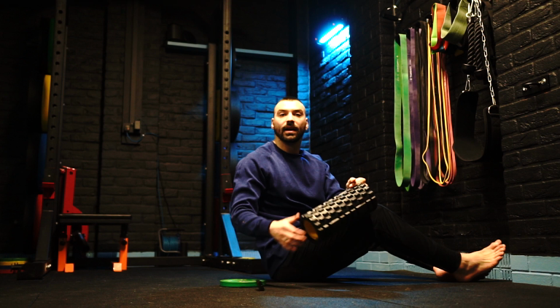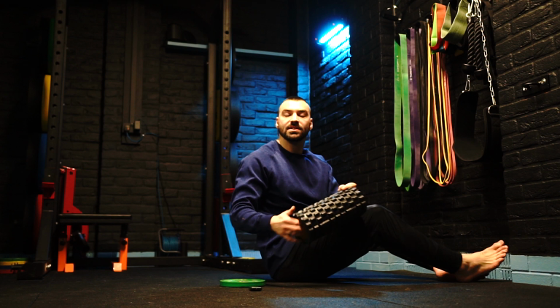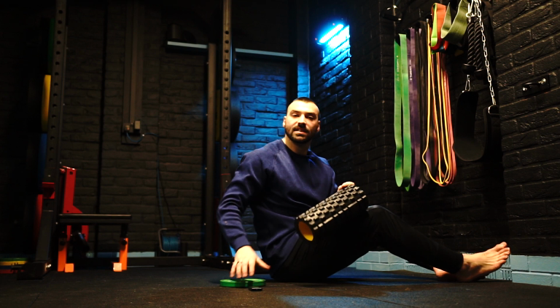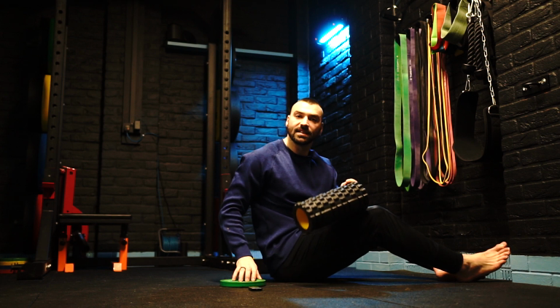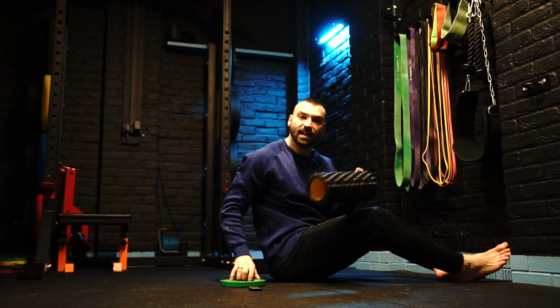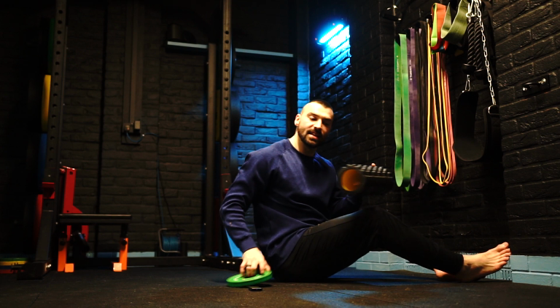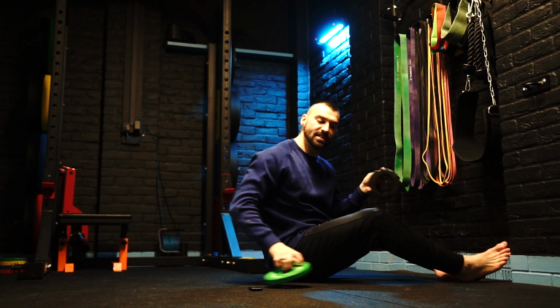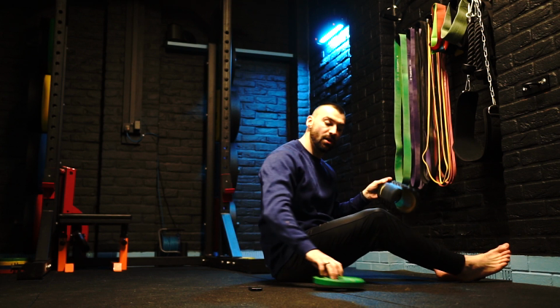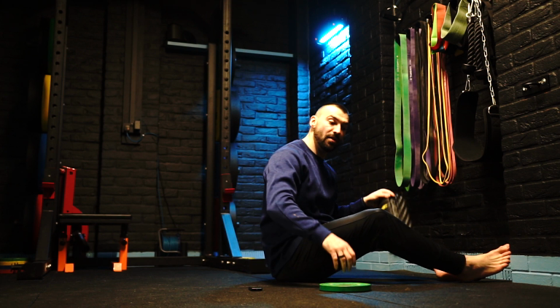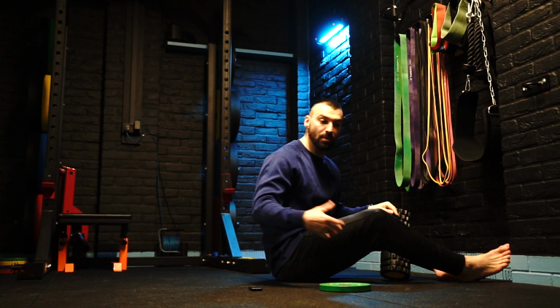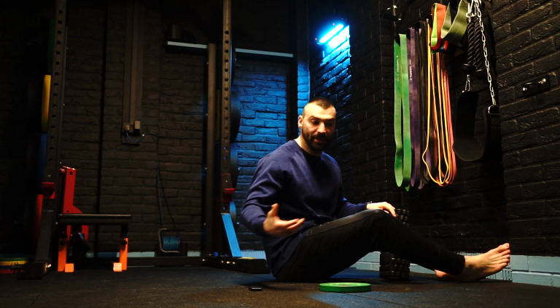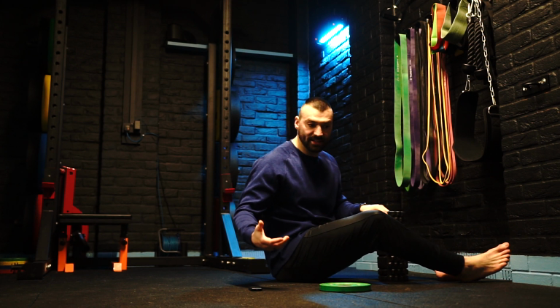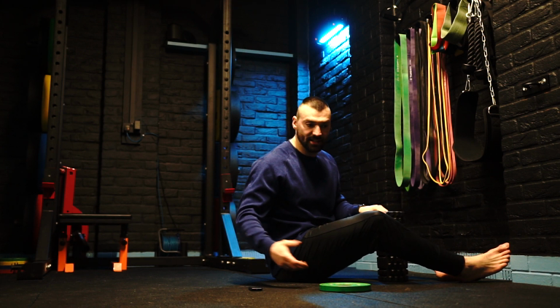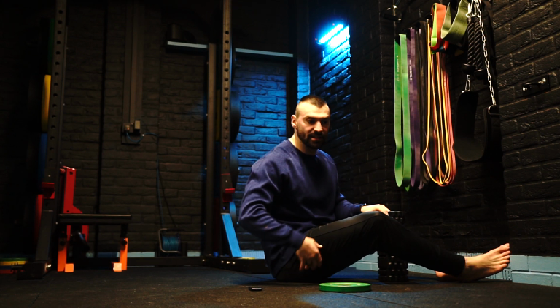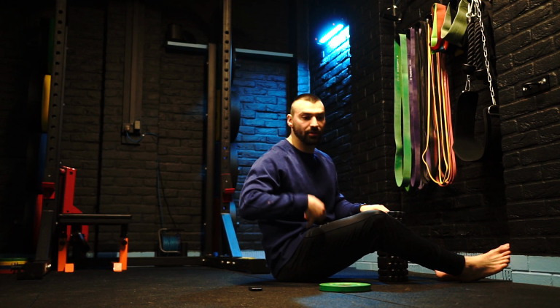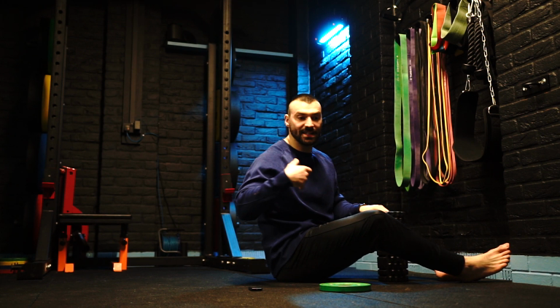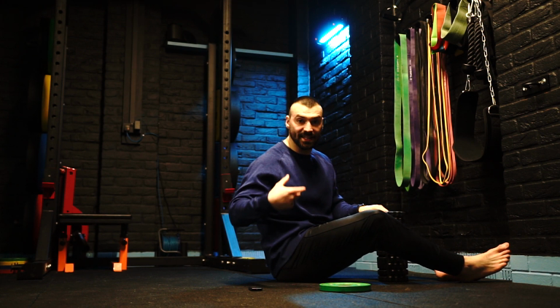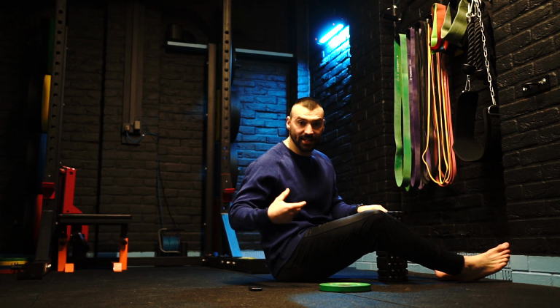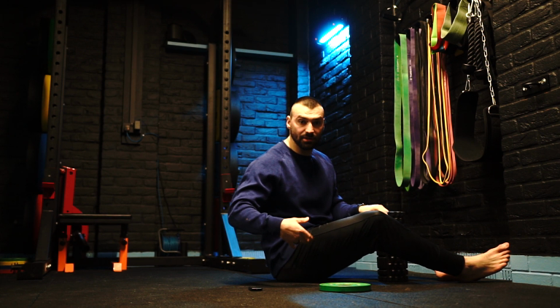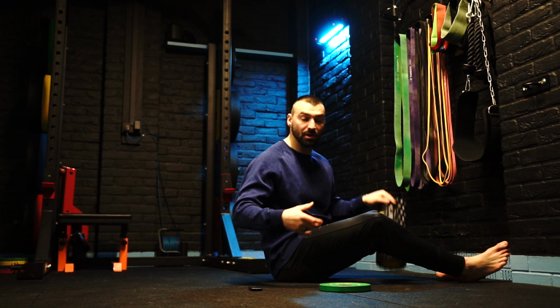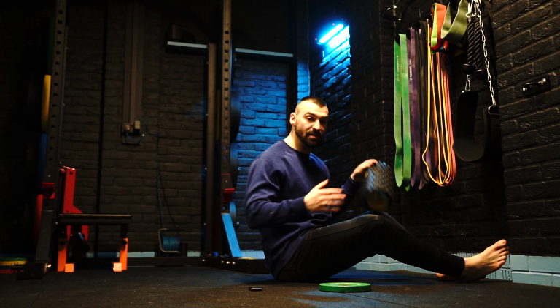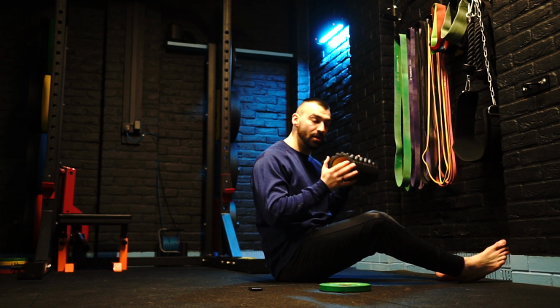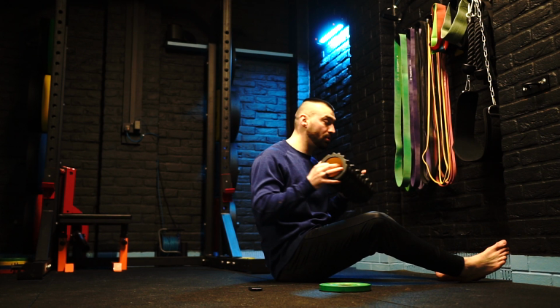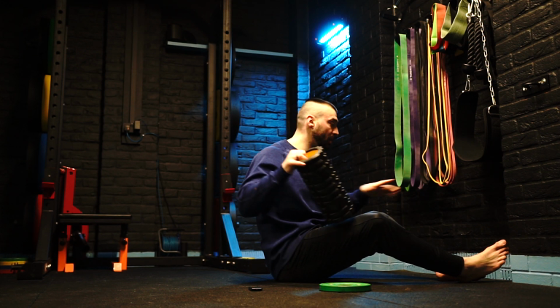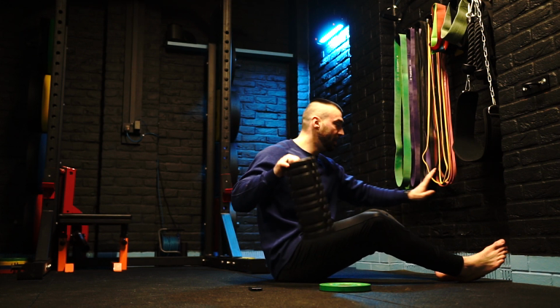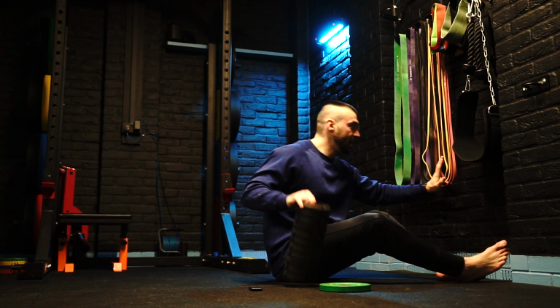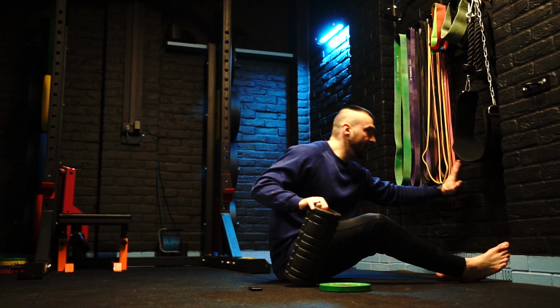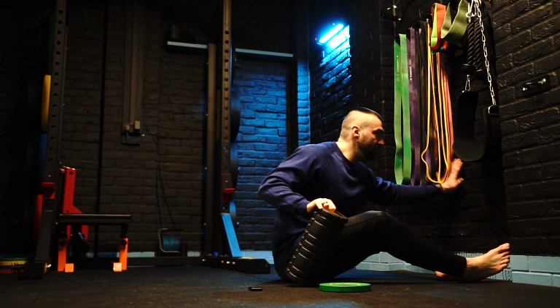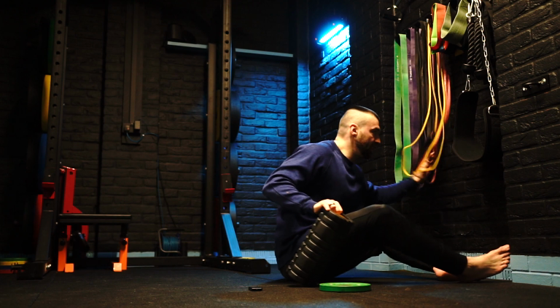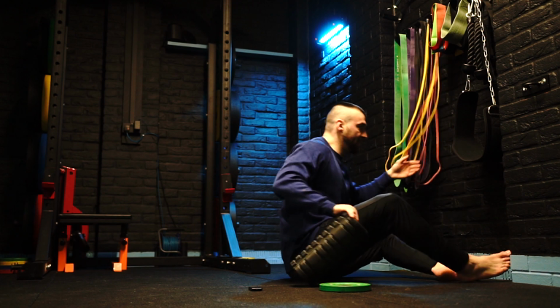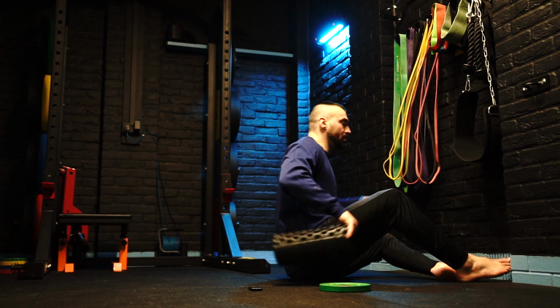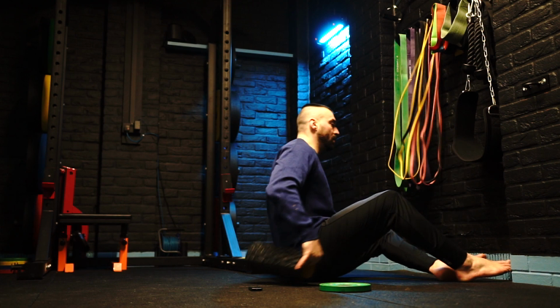Hi guys, so this exercise is our mobility exercise, it's a thoracic extension. We're going to use a foam roller and our feet against the wall.